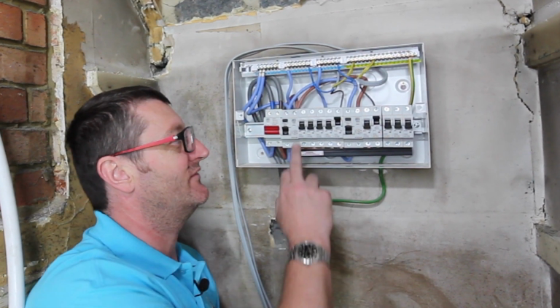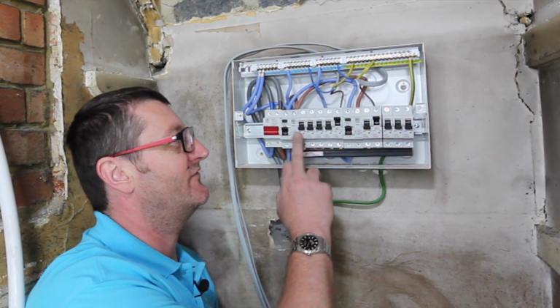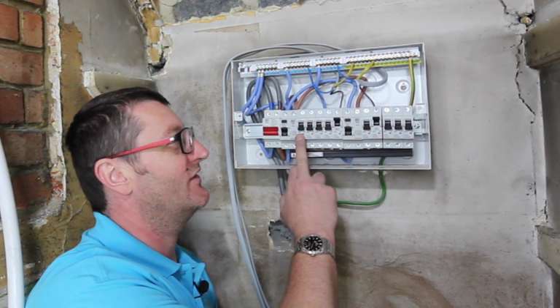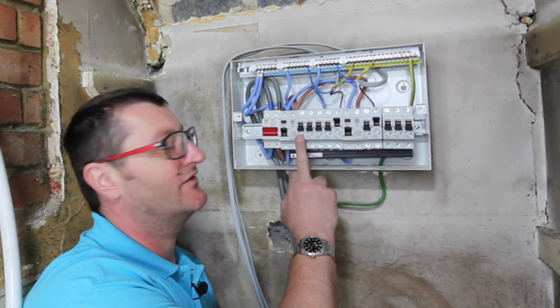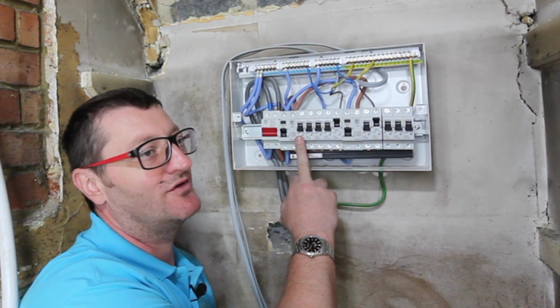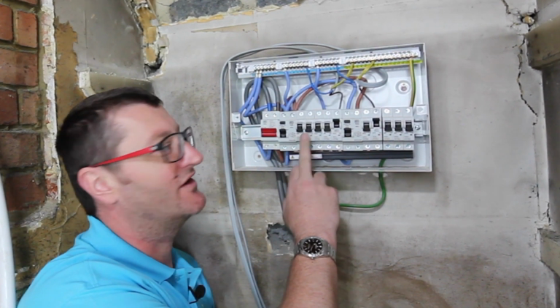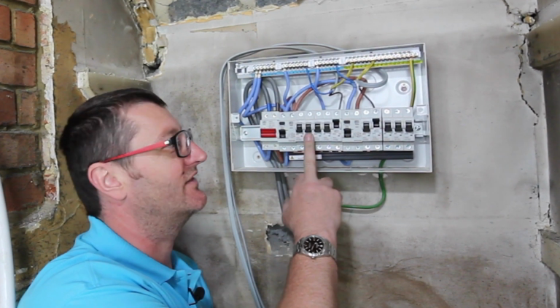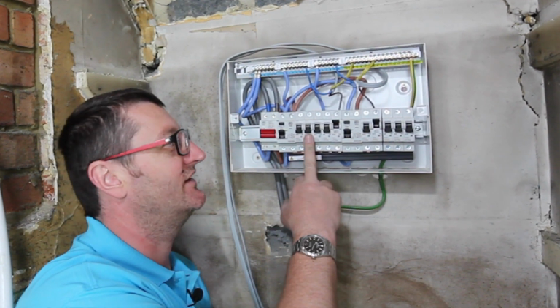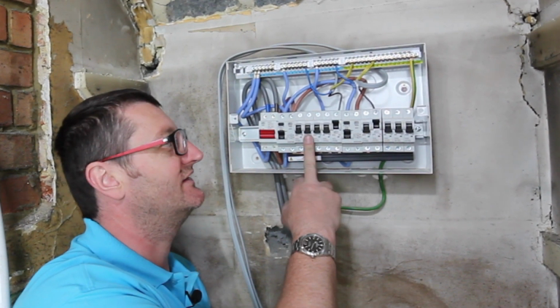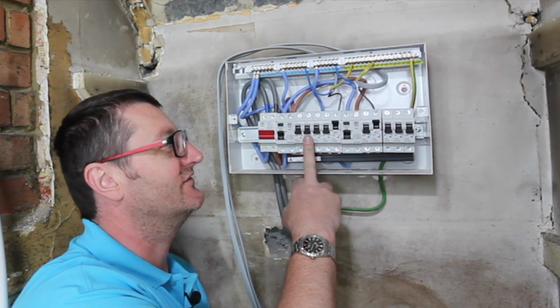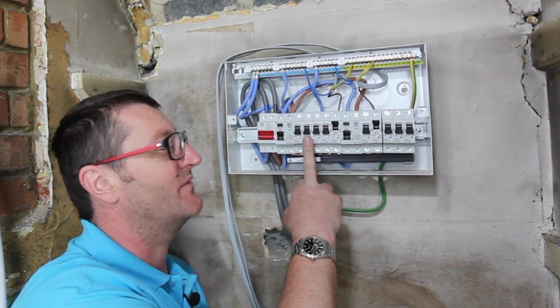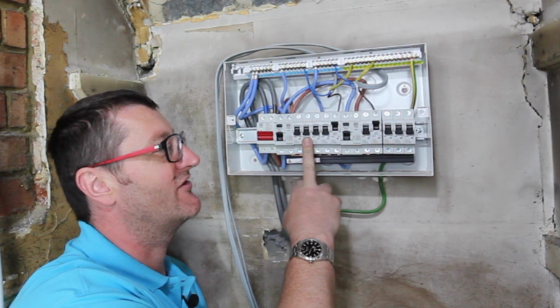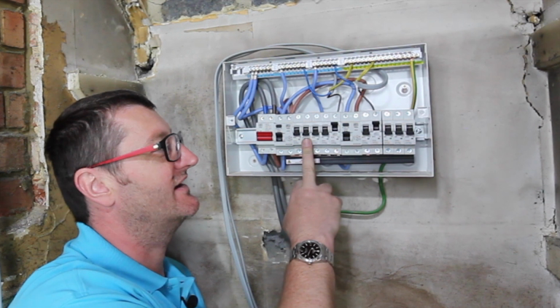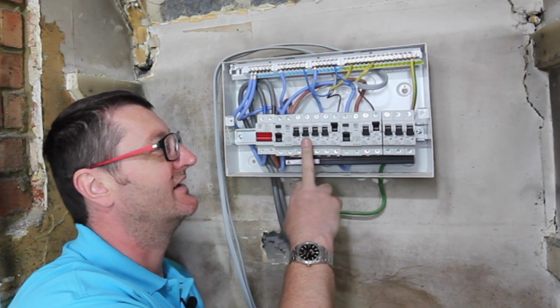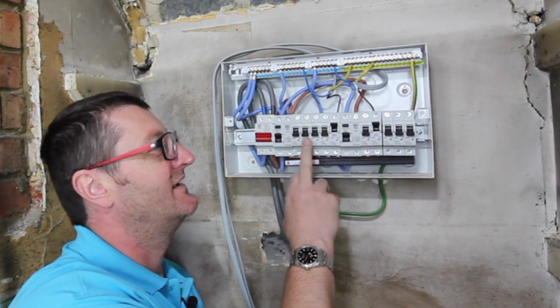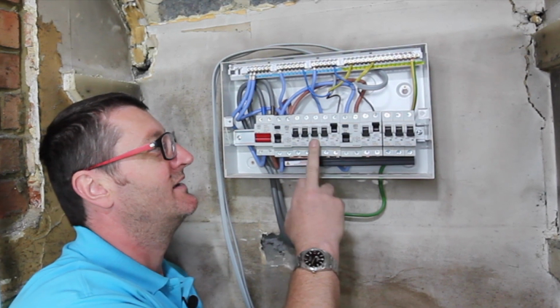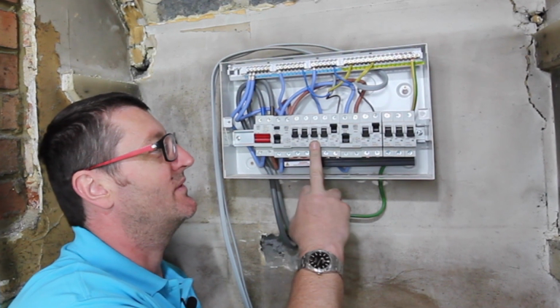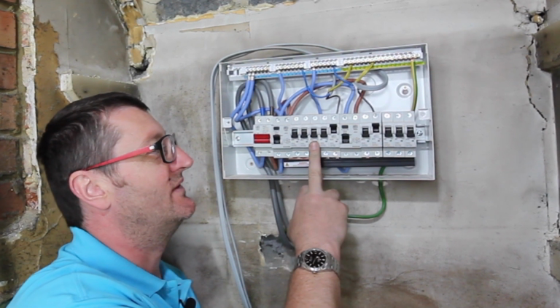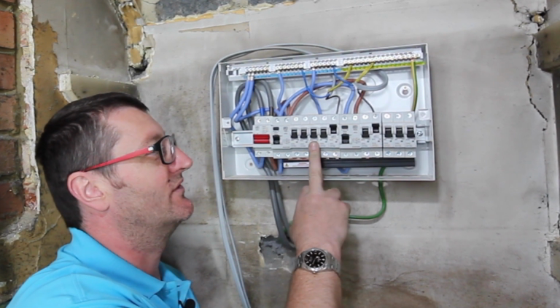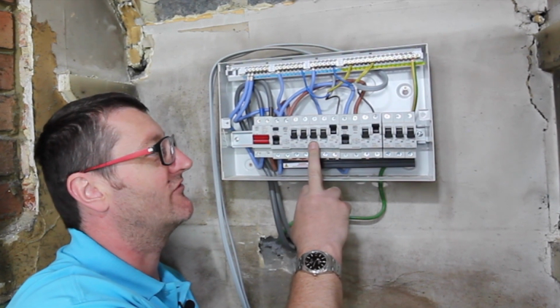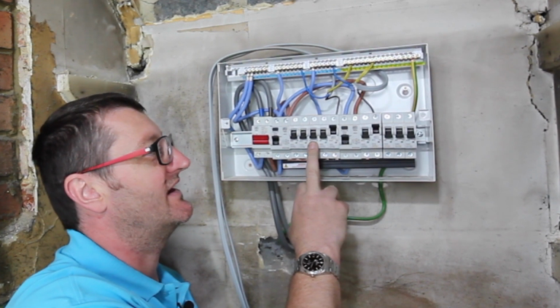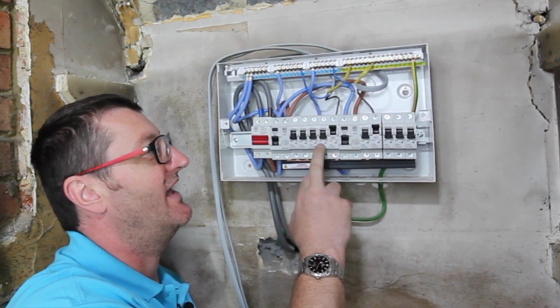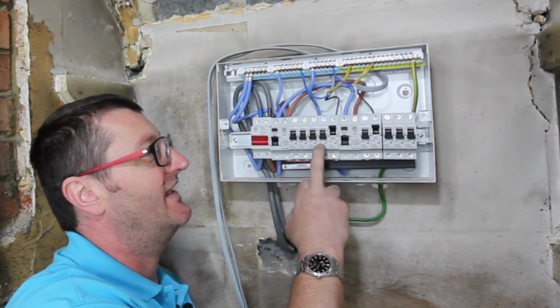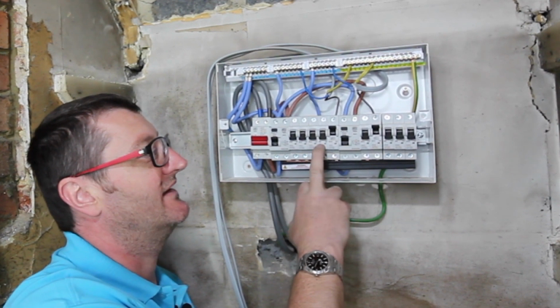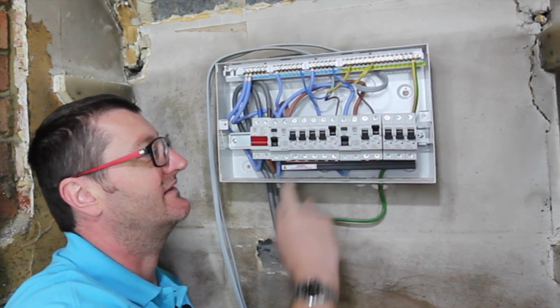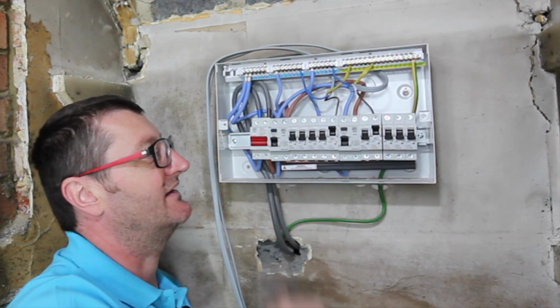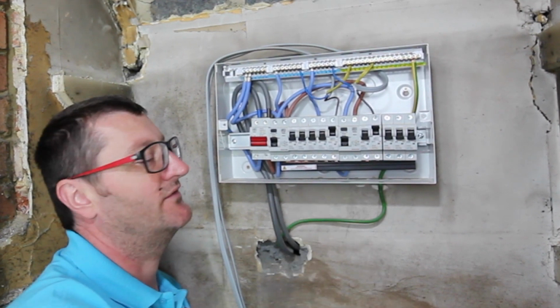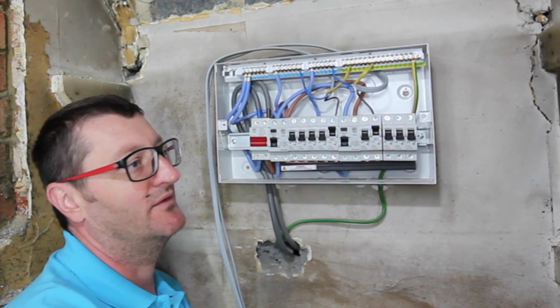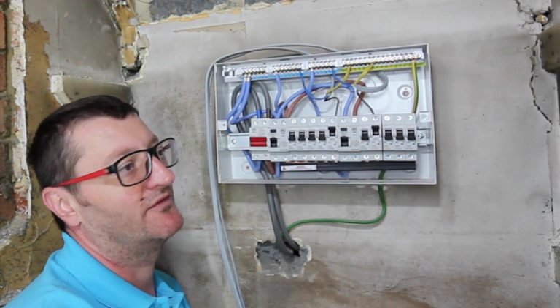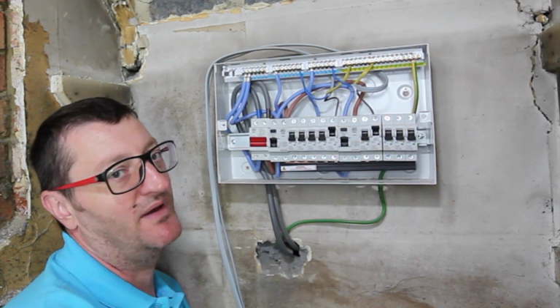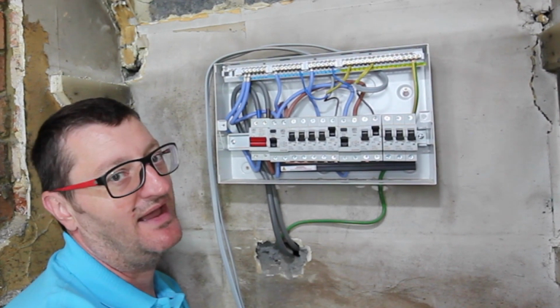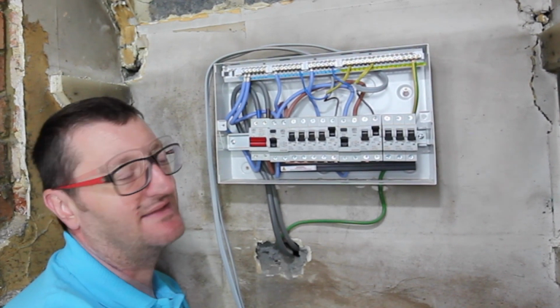So I'll have a 40 amp for the cooker, 32 amp for my ring, probably another ring, and then 6 amp for my lights.